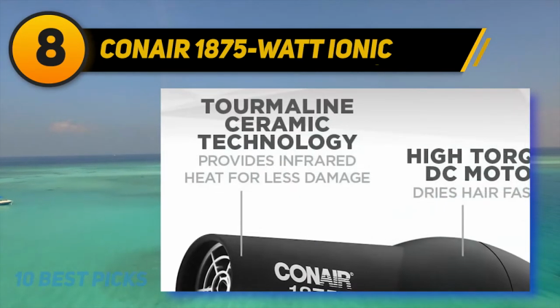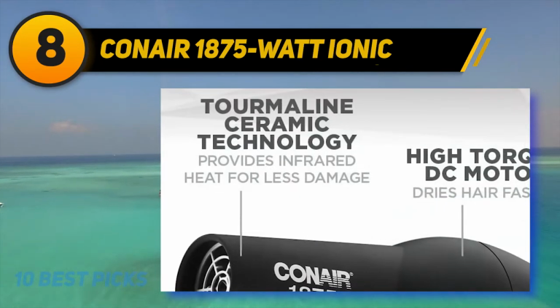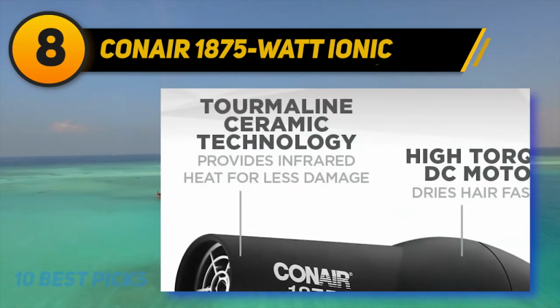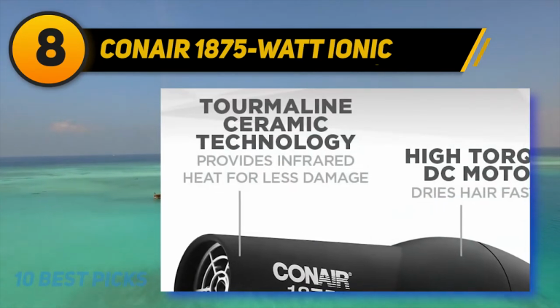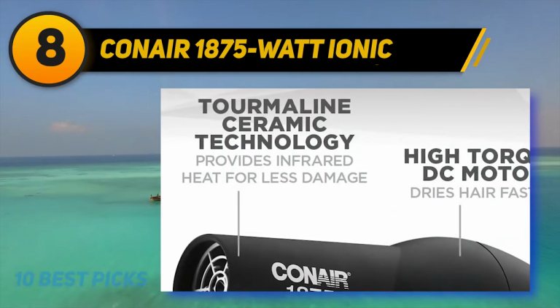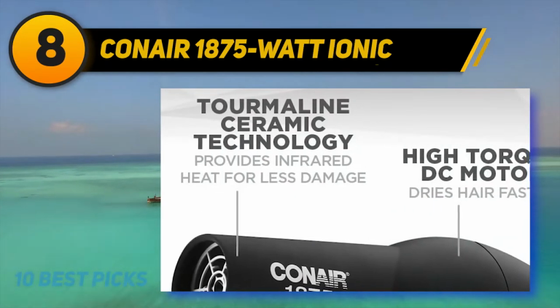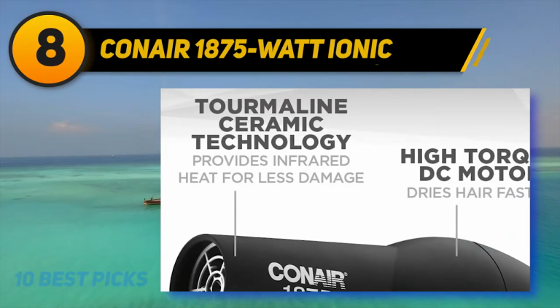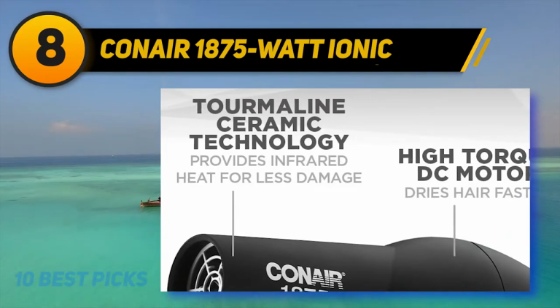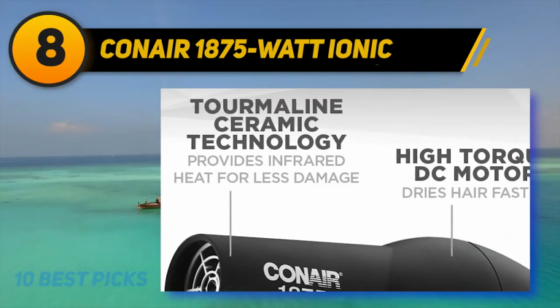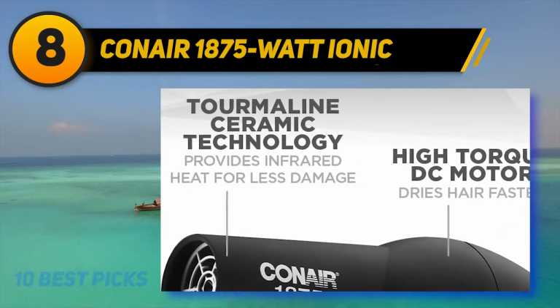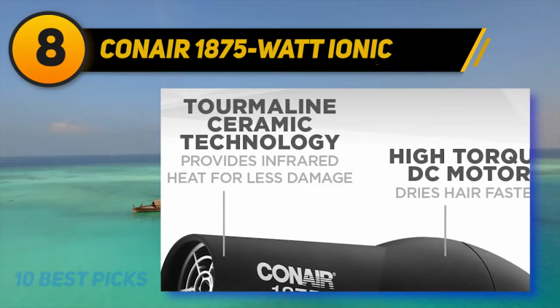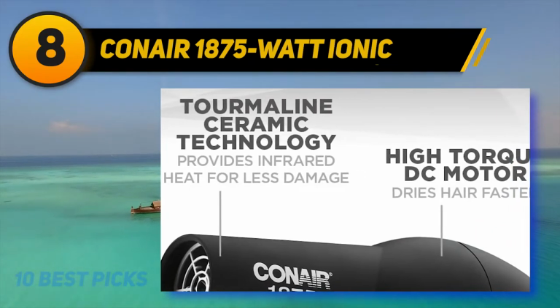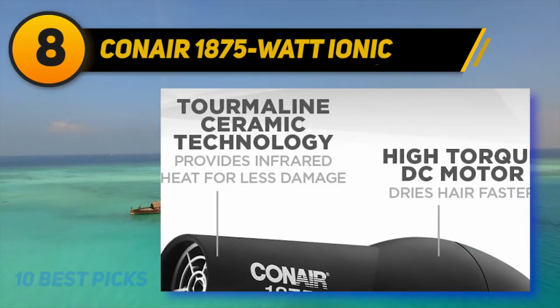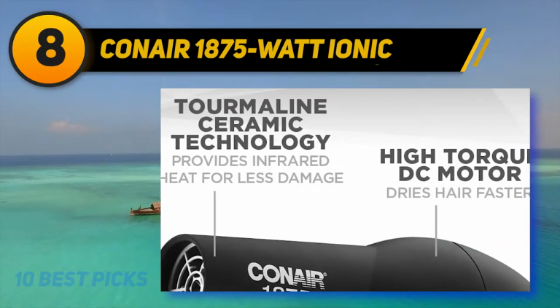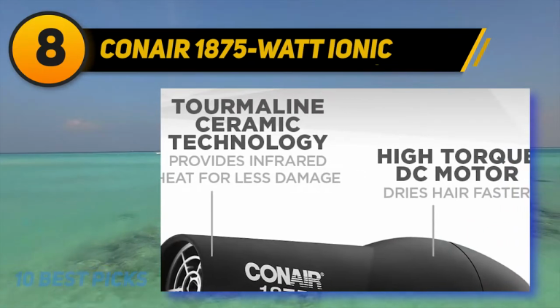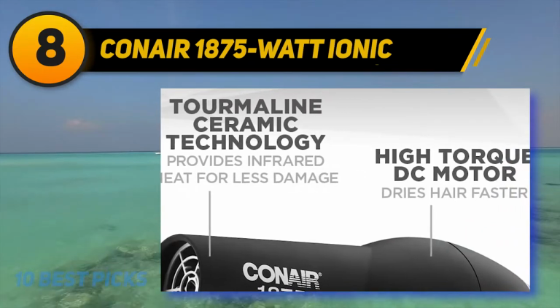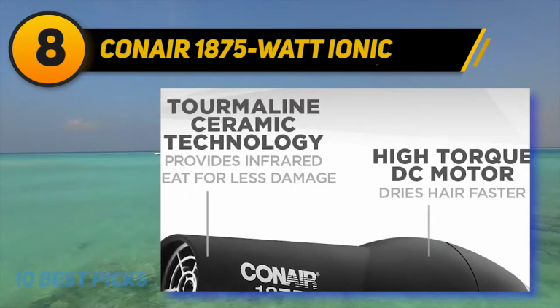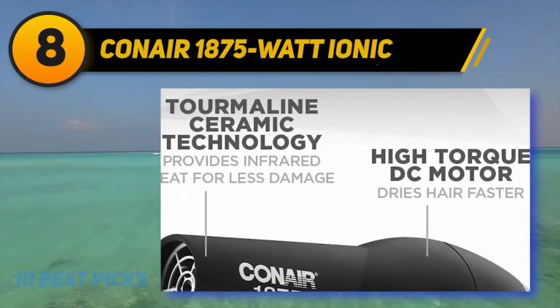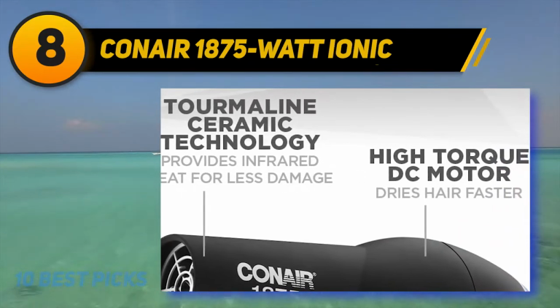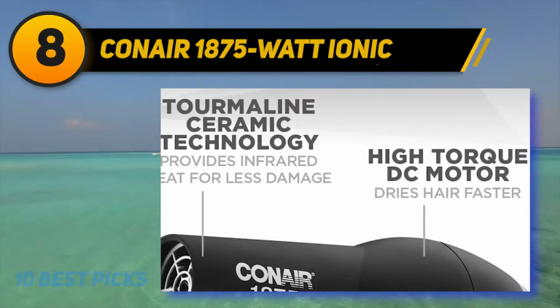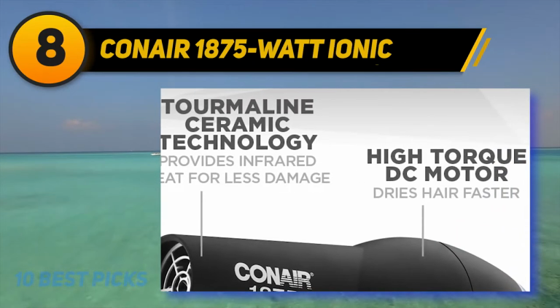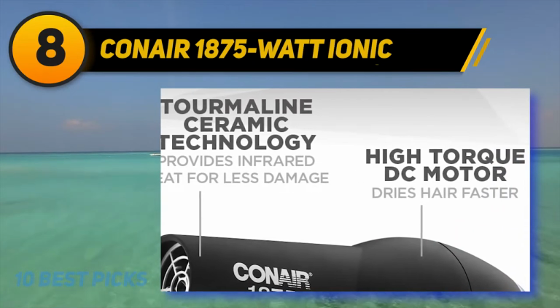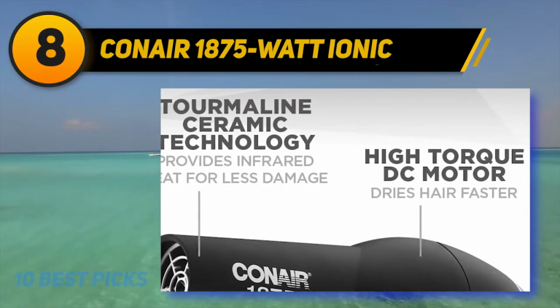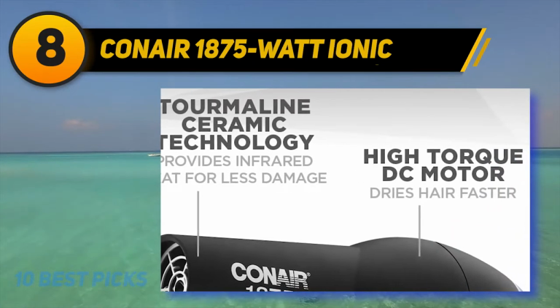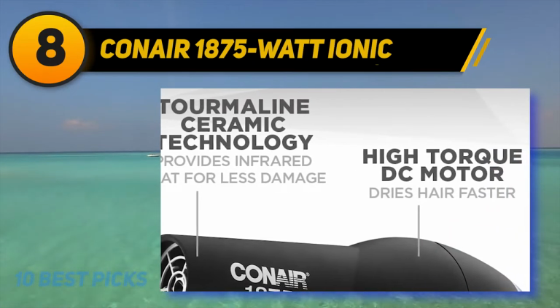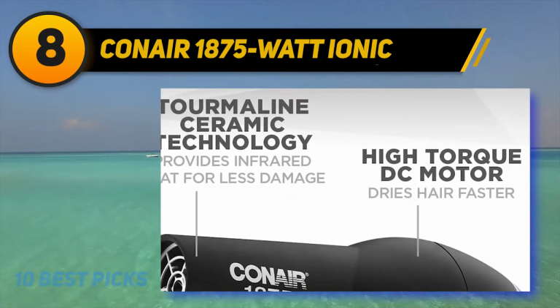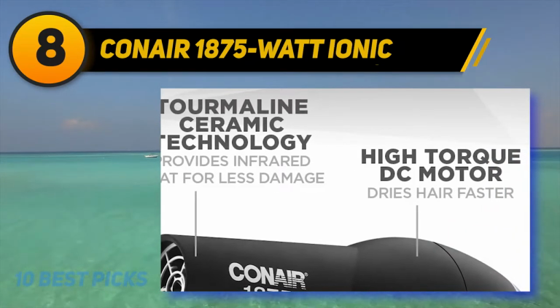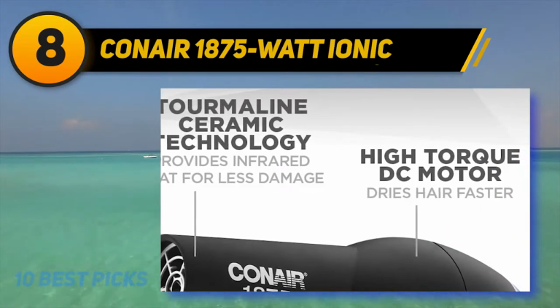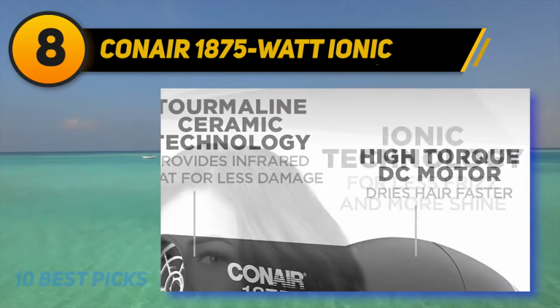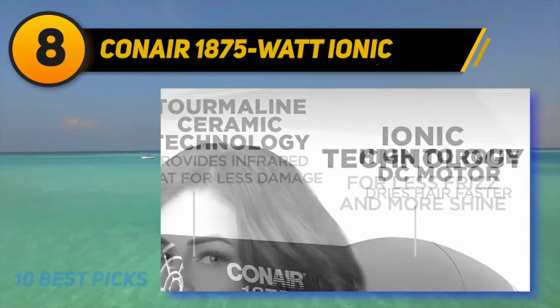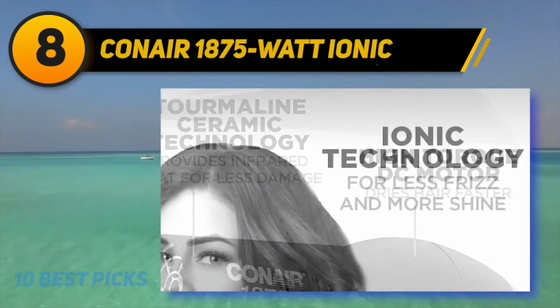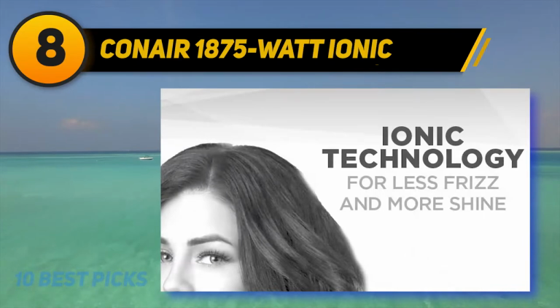I found my first order on Amazon from 2011, and was so happy to find out that they still make this hair dryer.